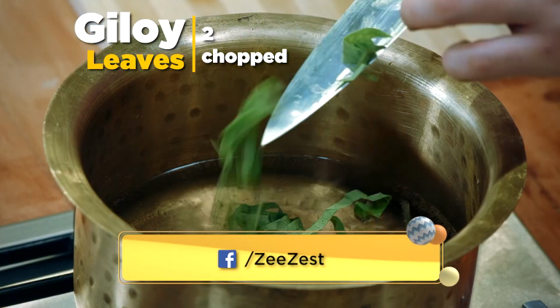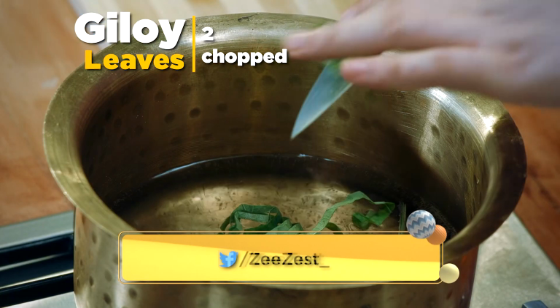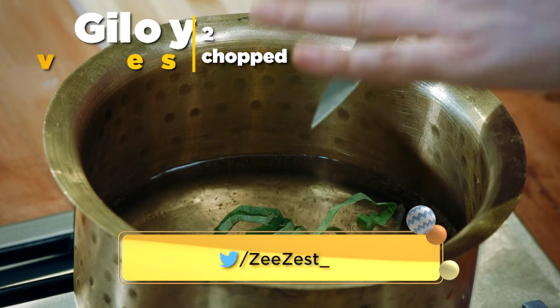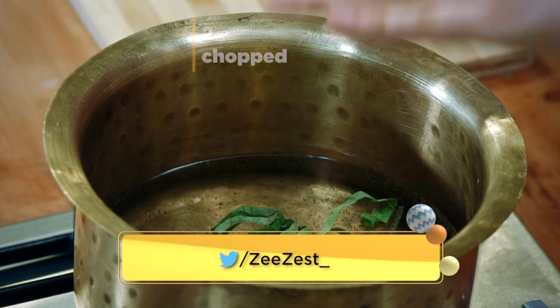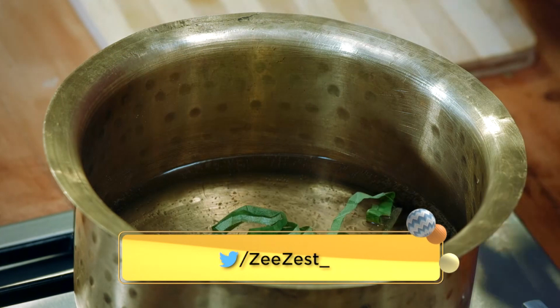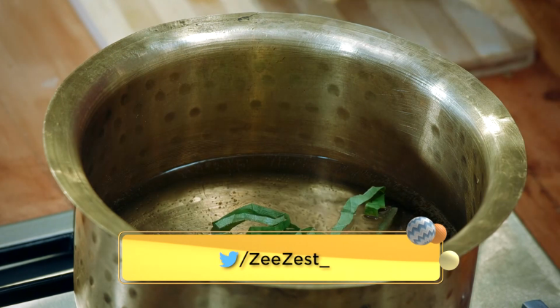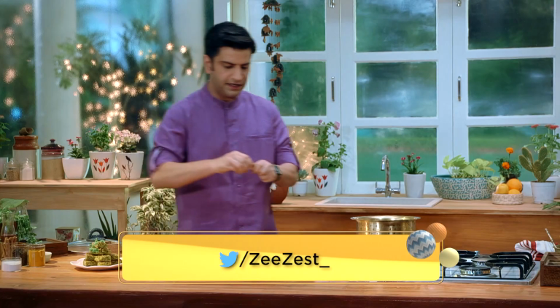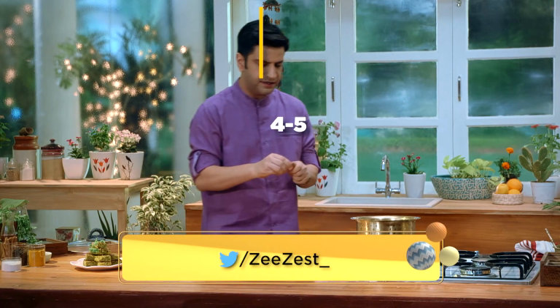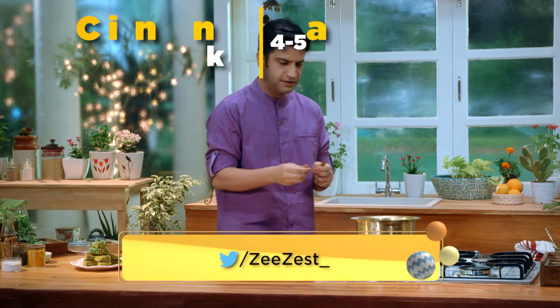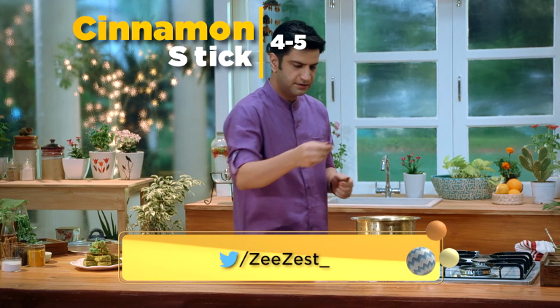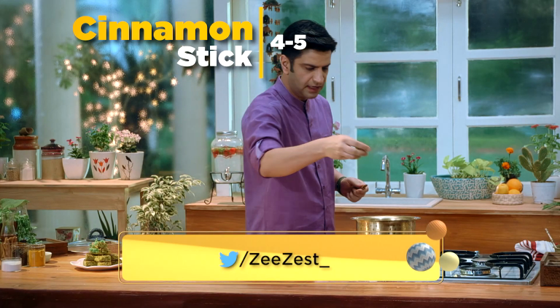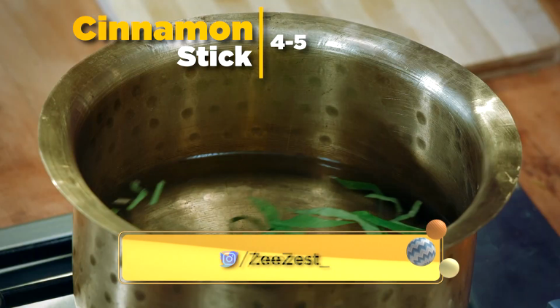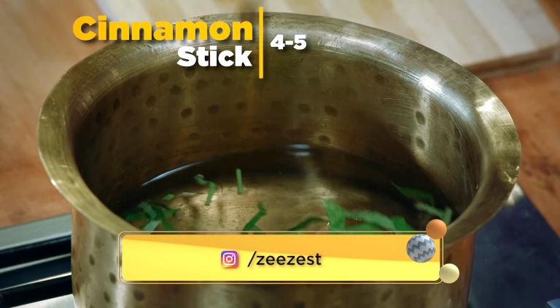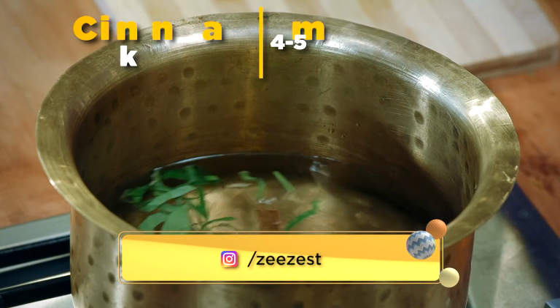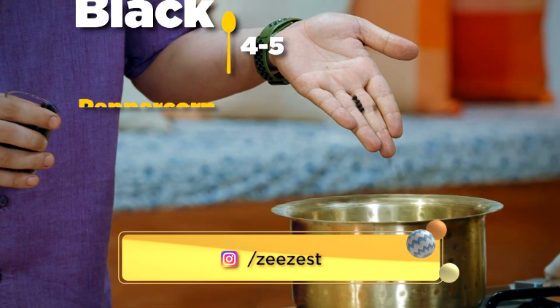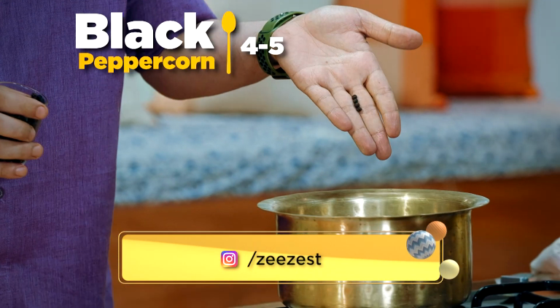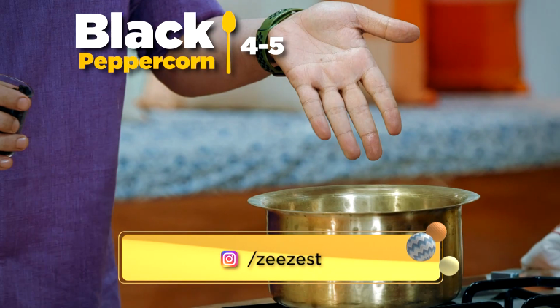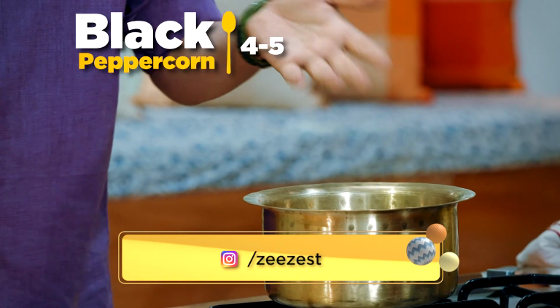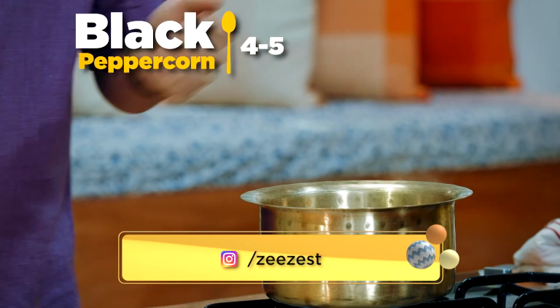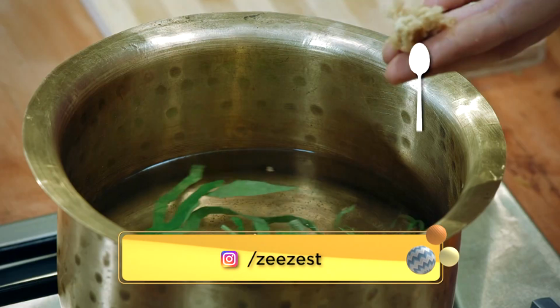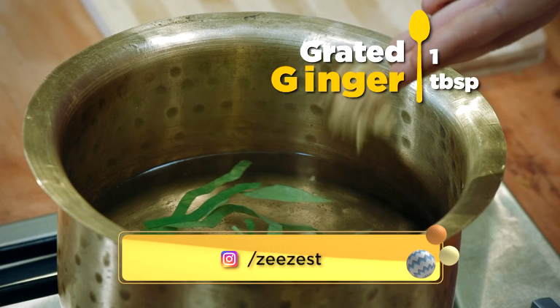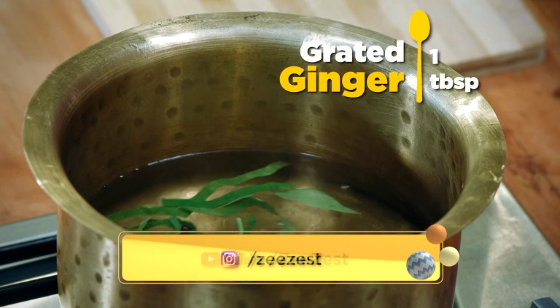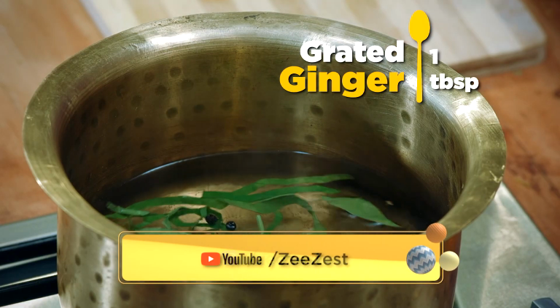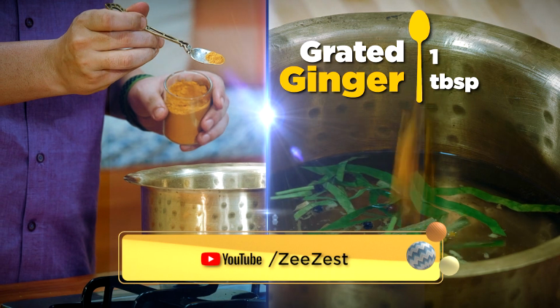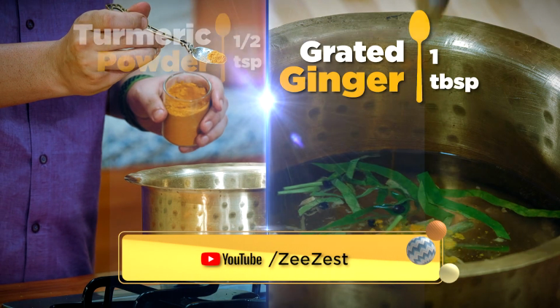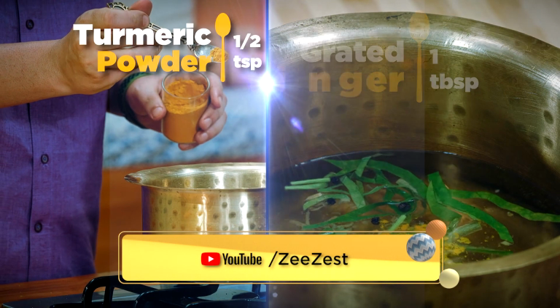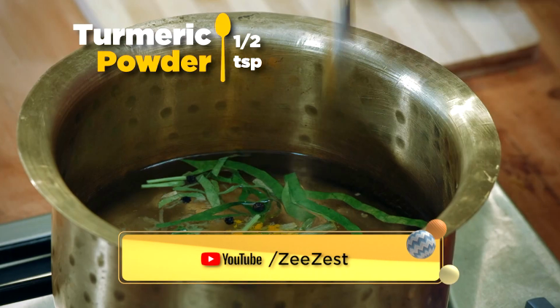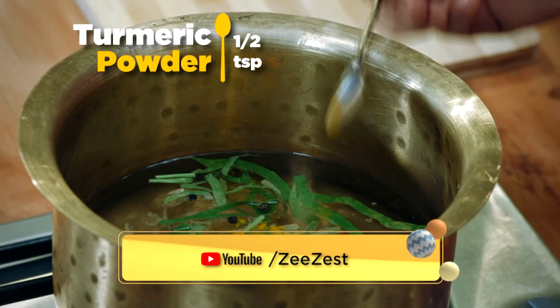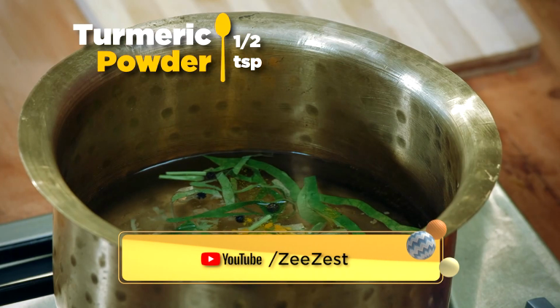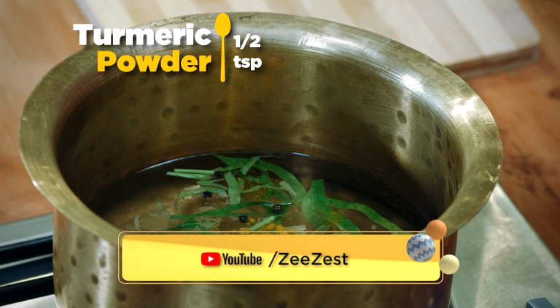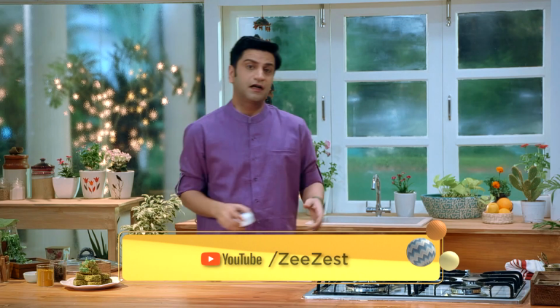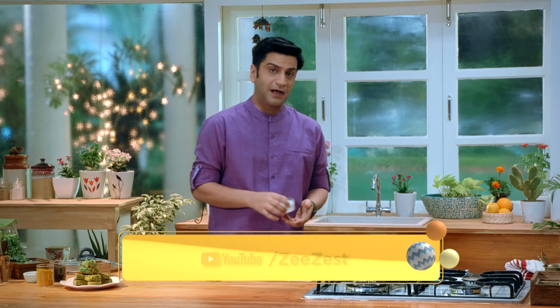In this we will add some garlic and some salt. We need to cut it well.